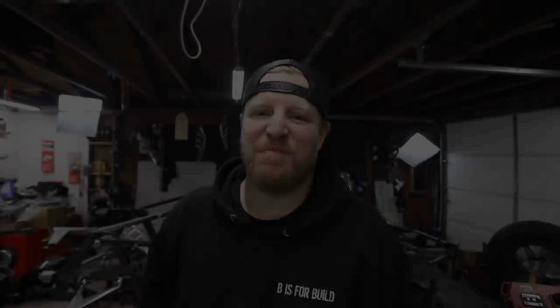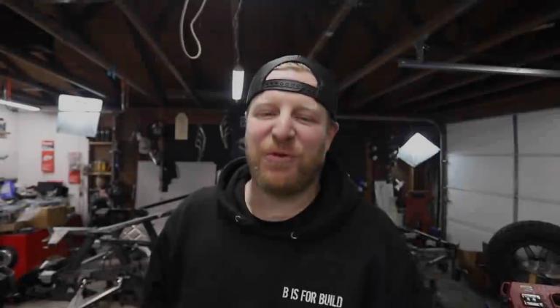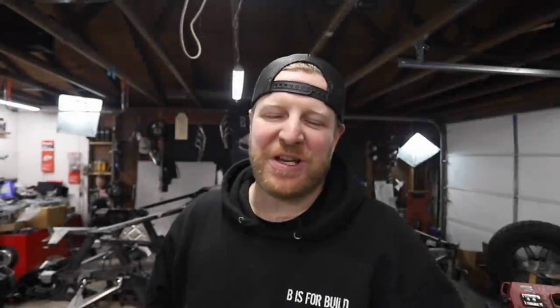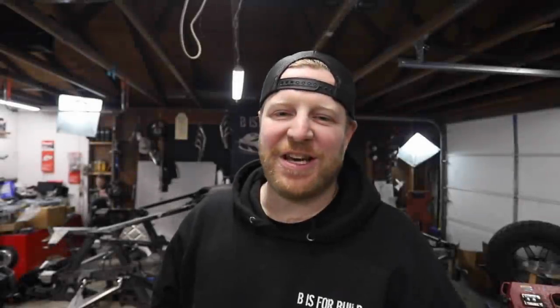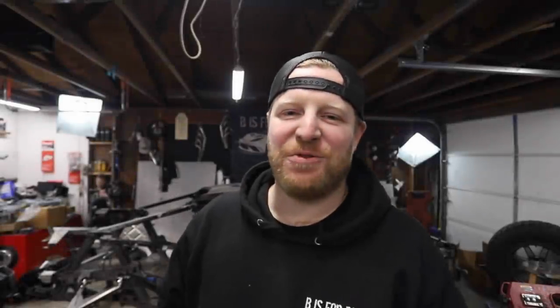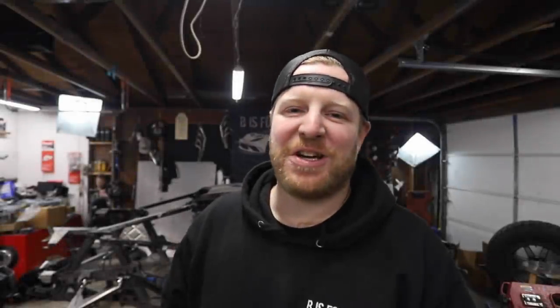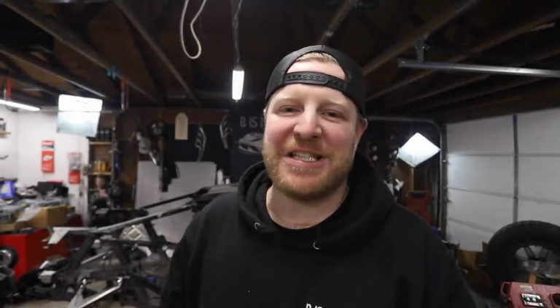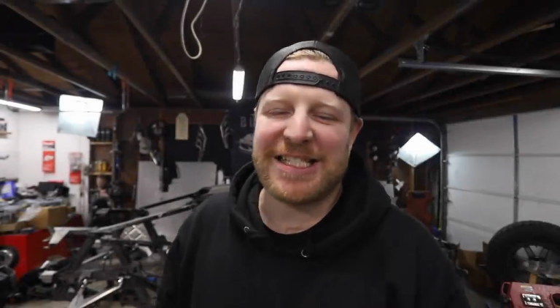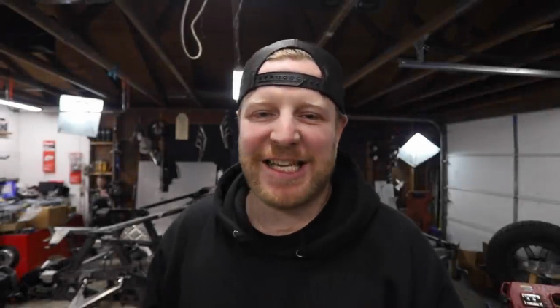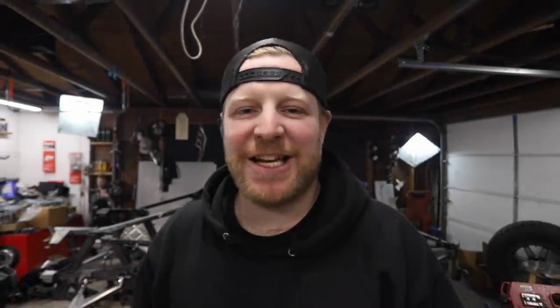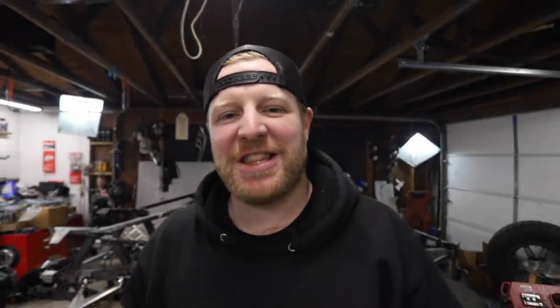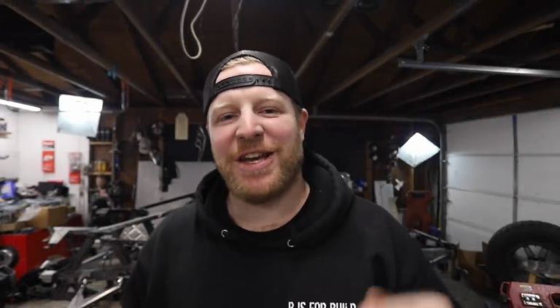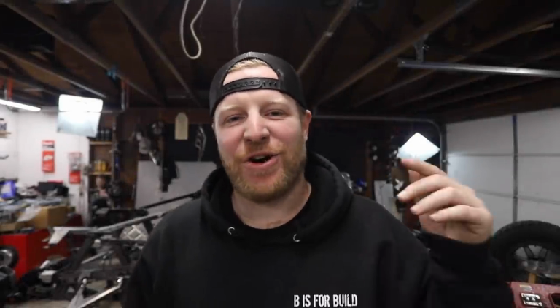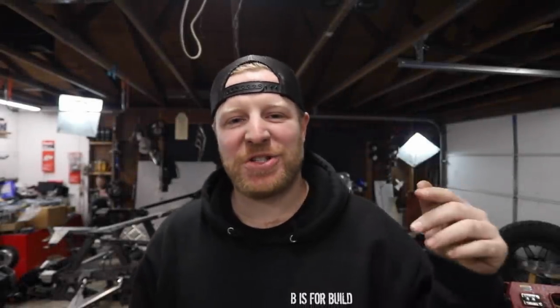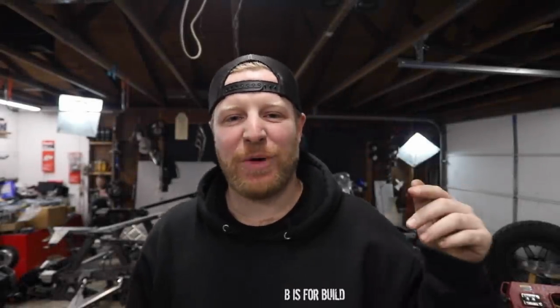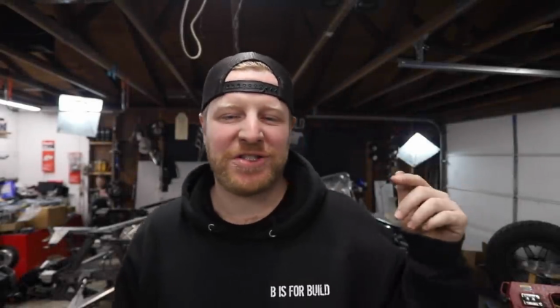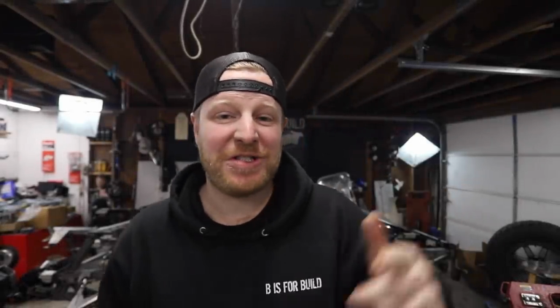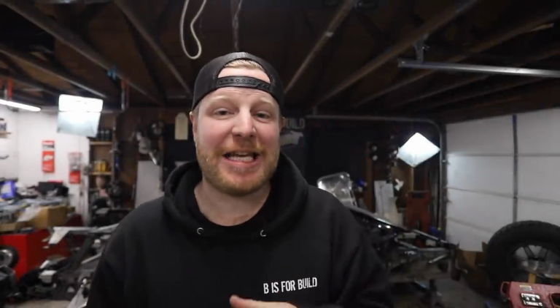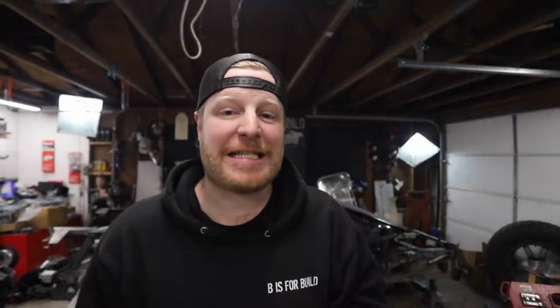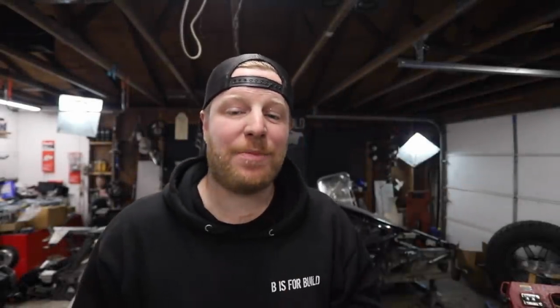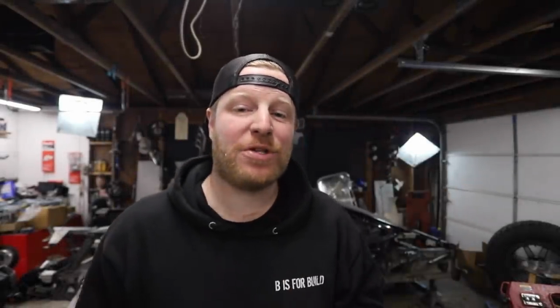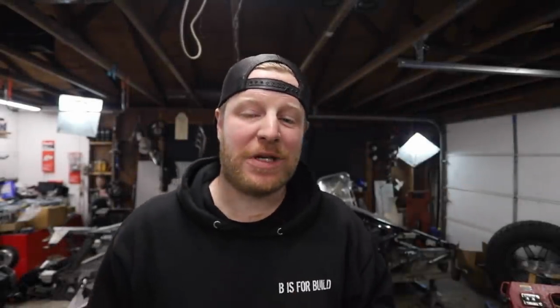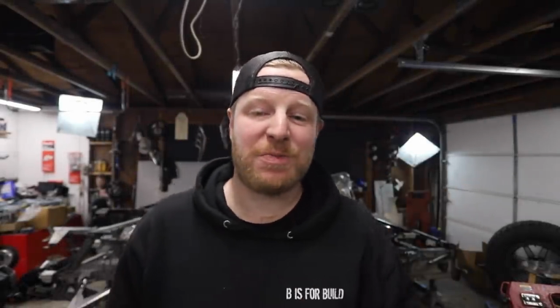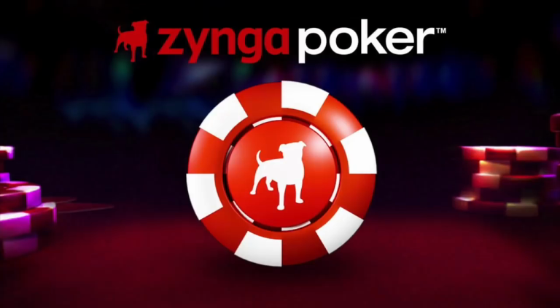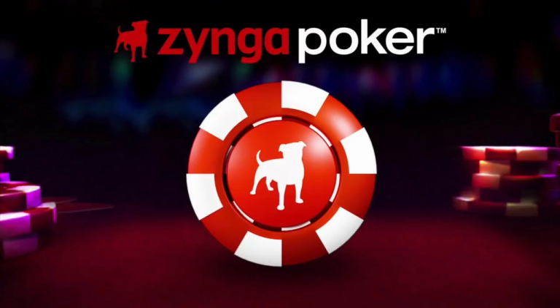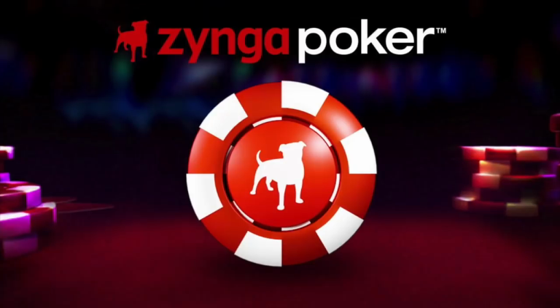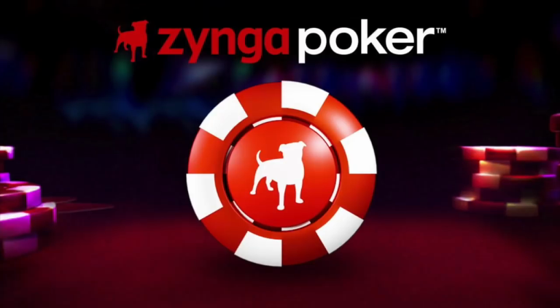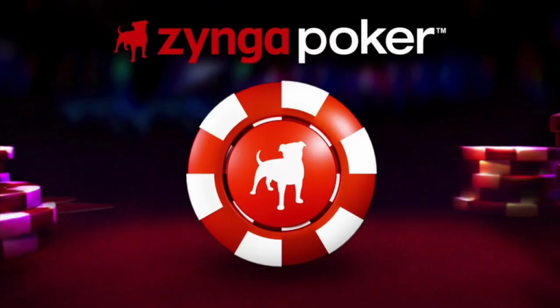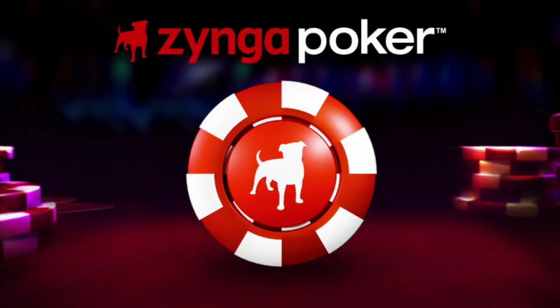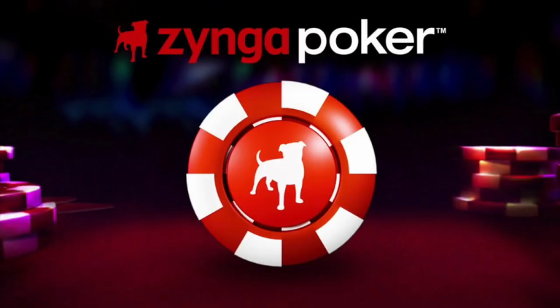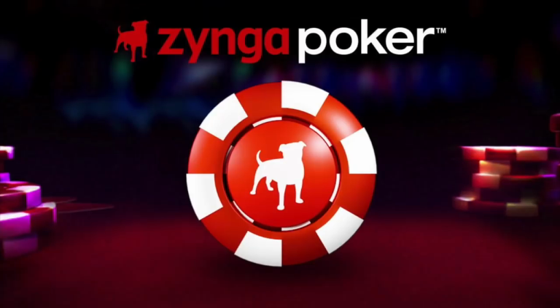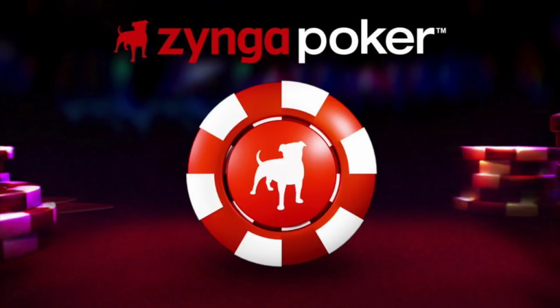Before we get down to work, I want to take a second to thank our sponsor. Today's episode is sponsored by Zynga Poker.